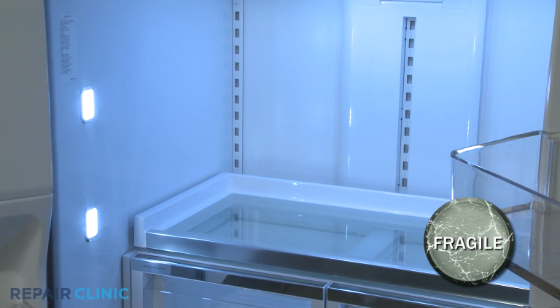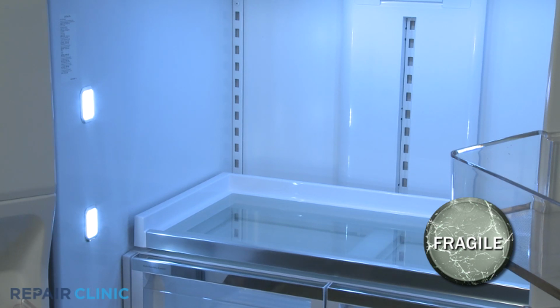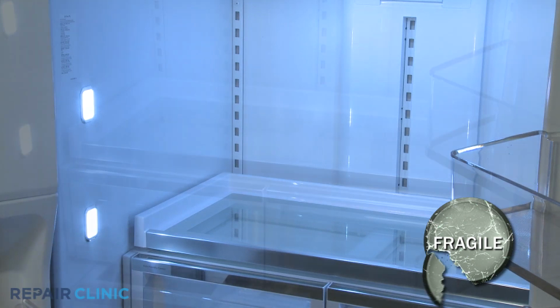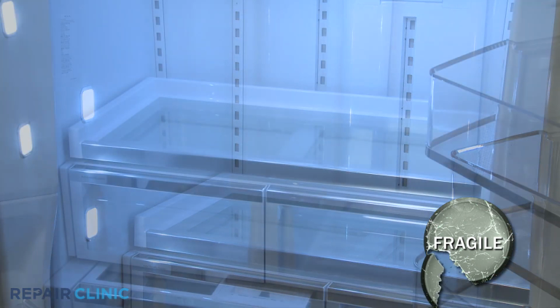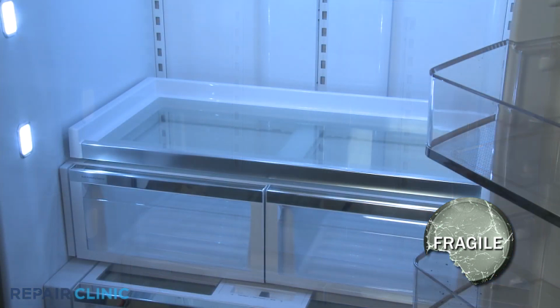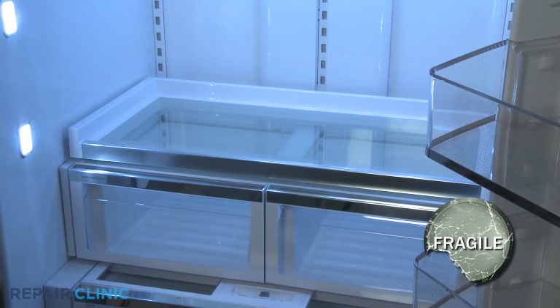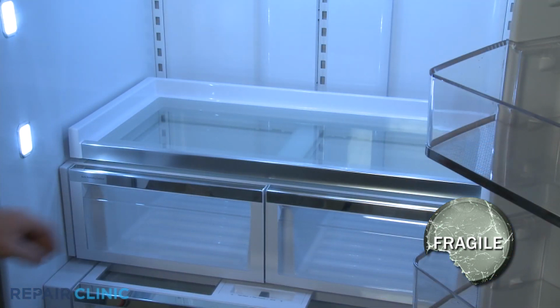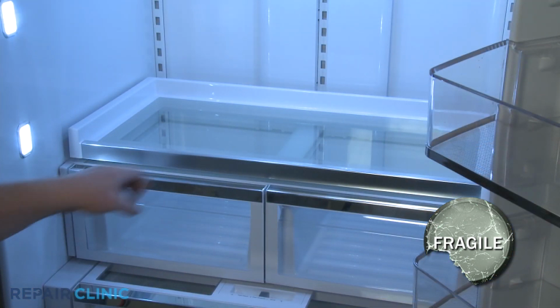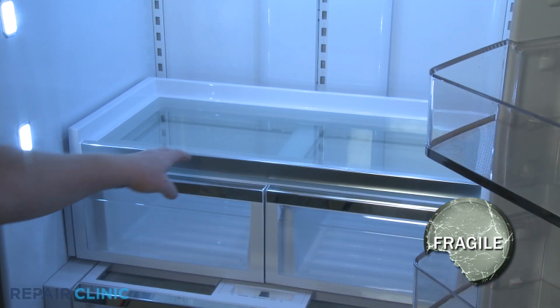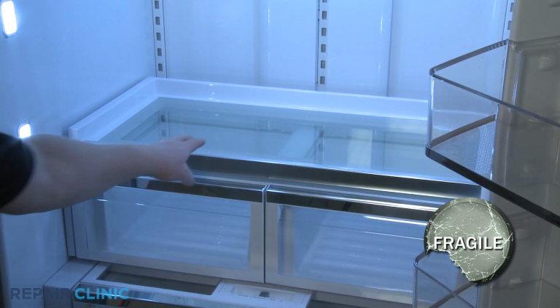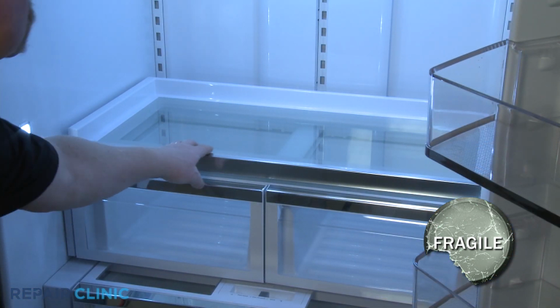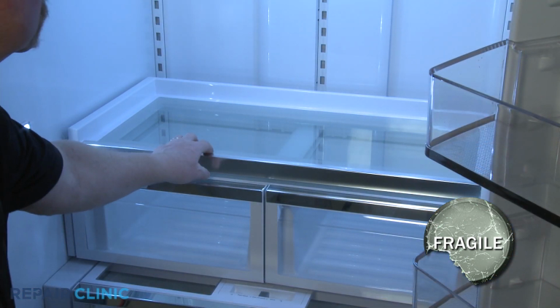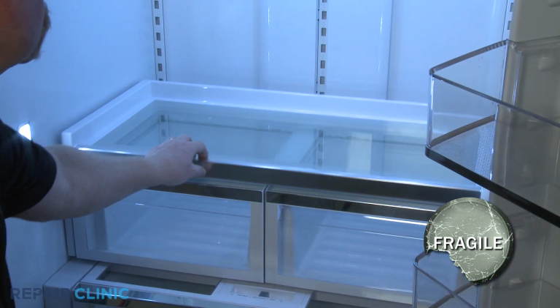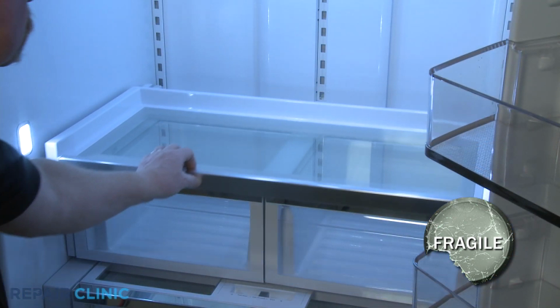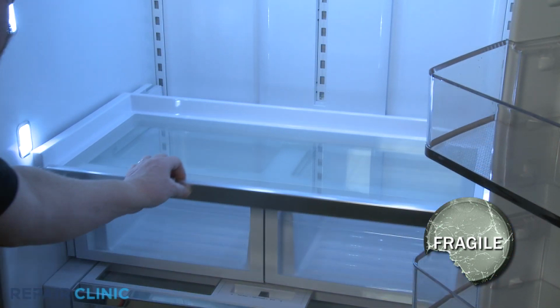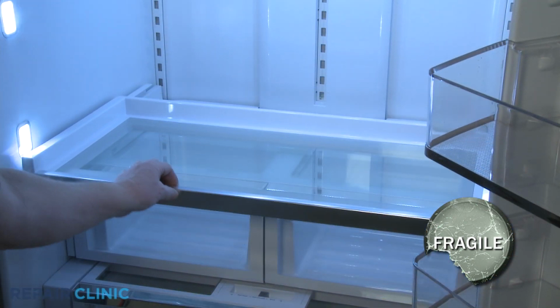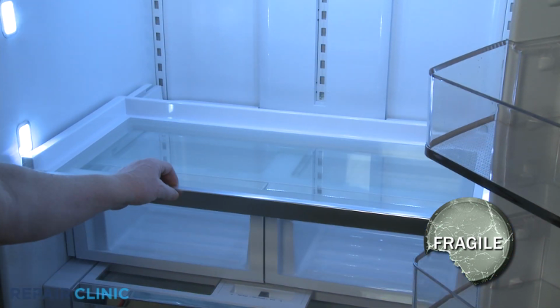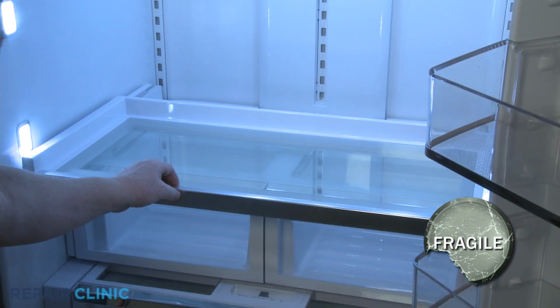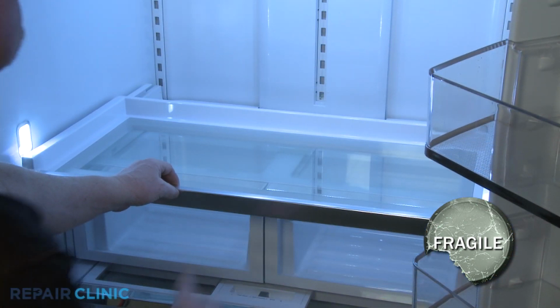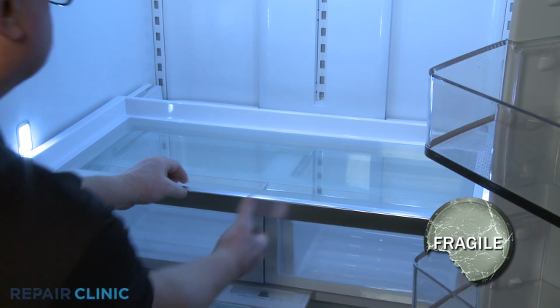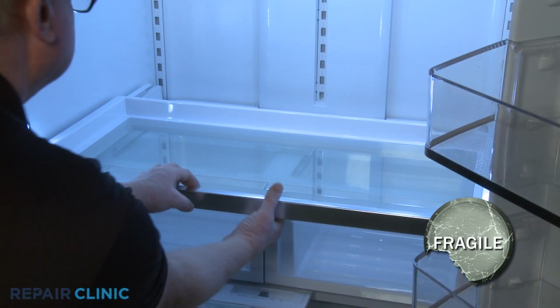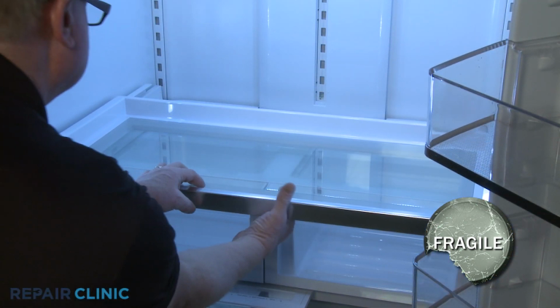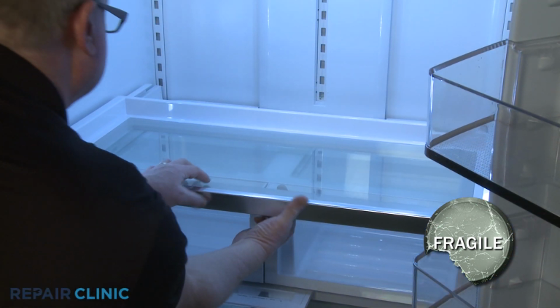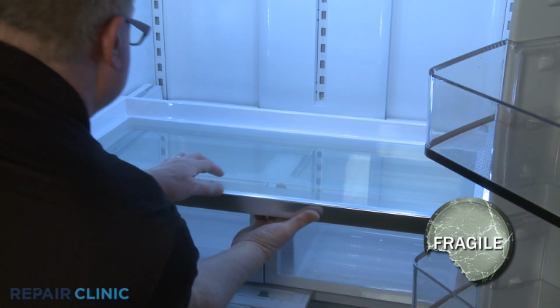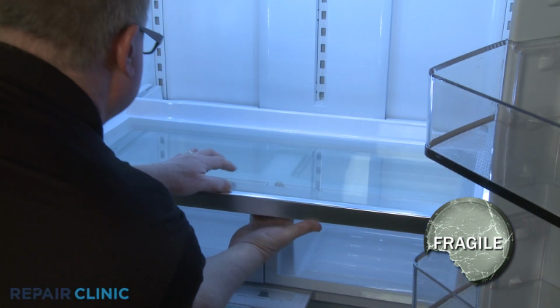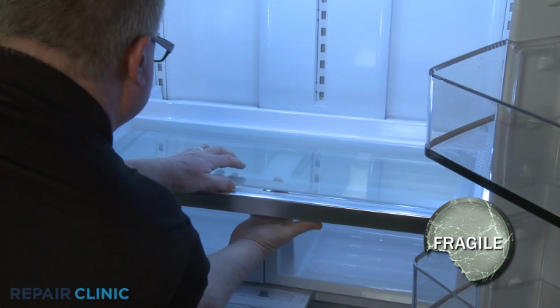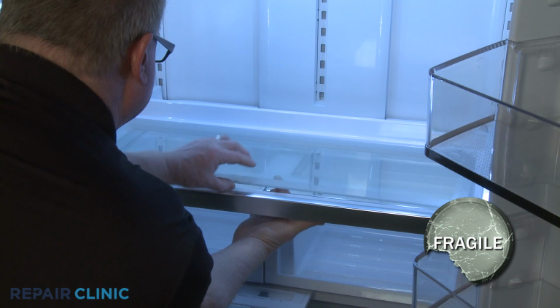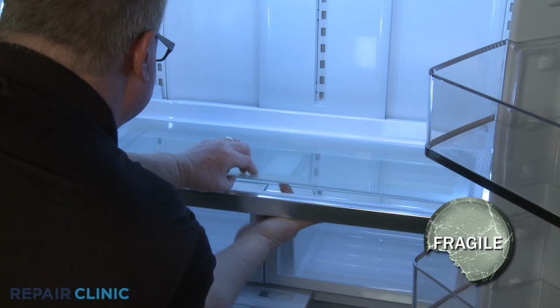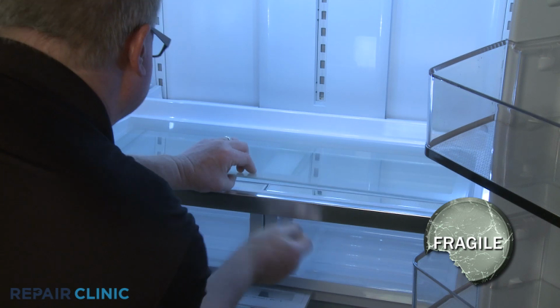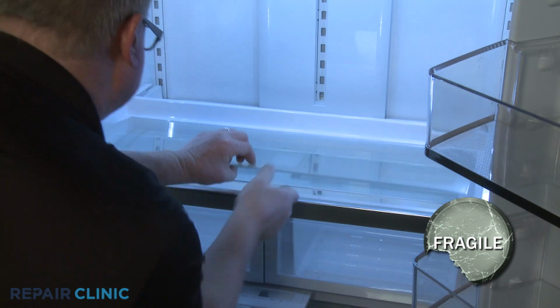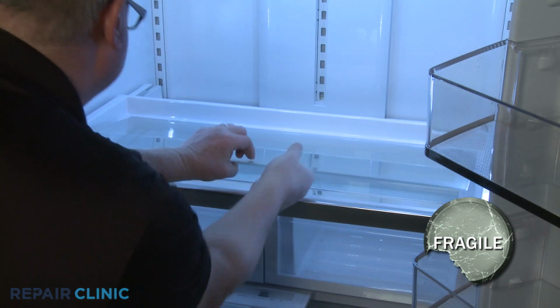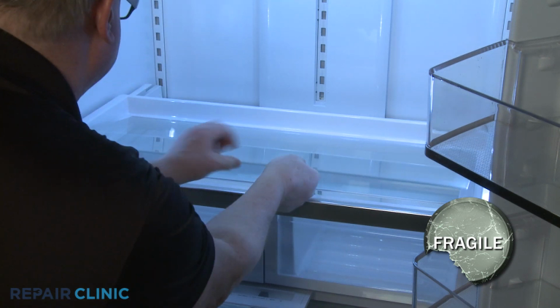Next, pull the platter shelf forward and lift the platter shelf glass up from underneath to remove.